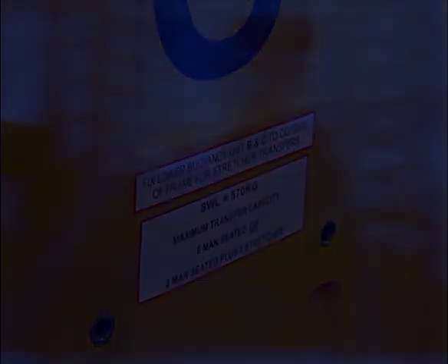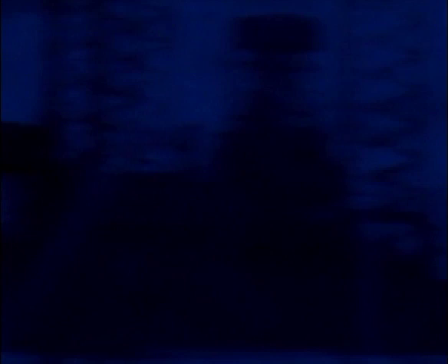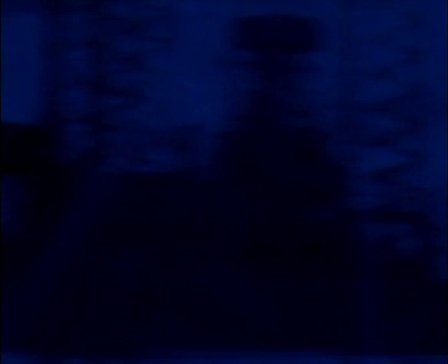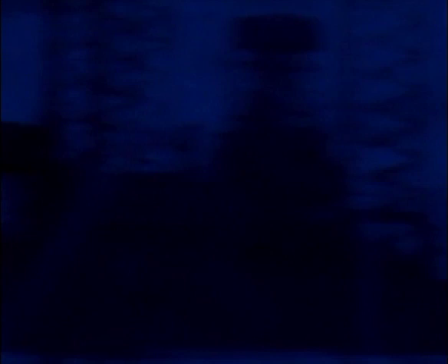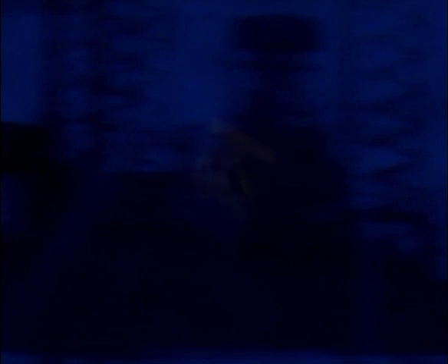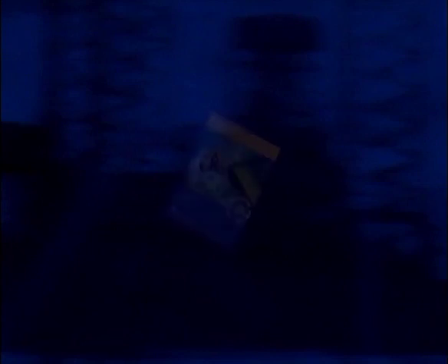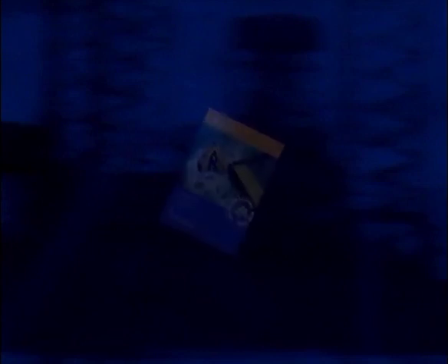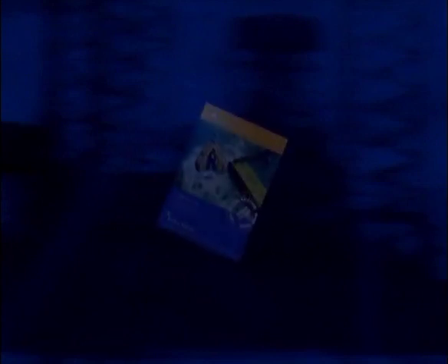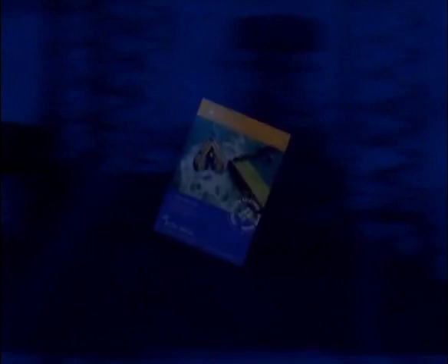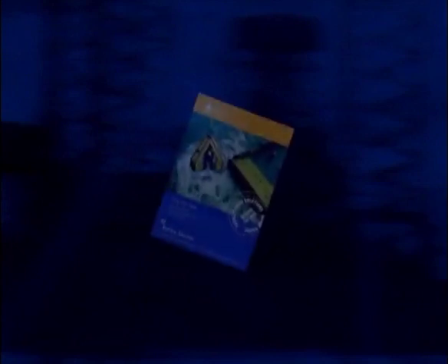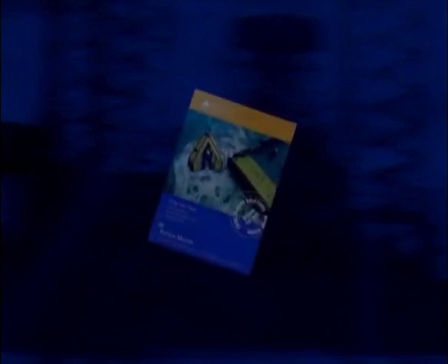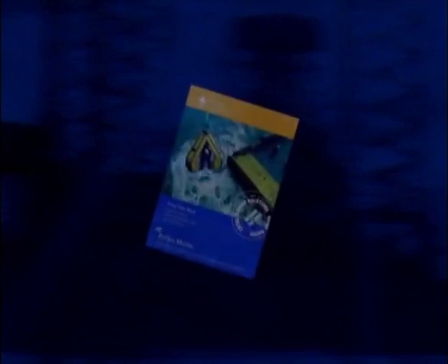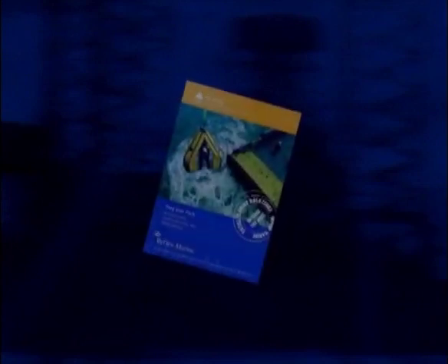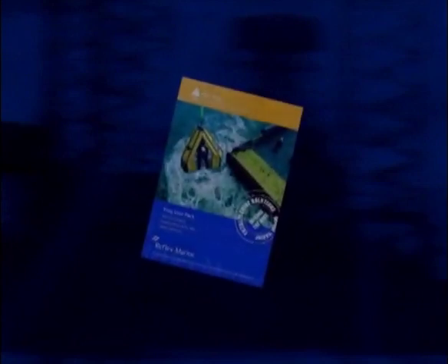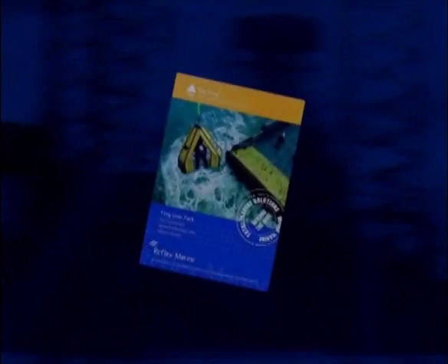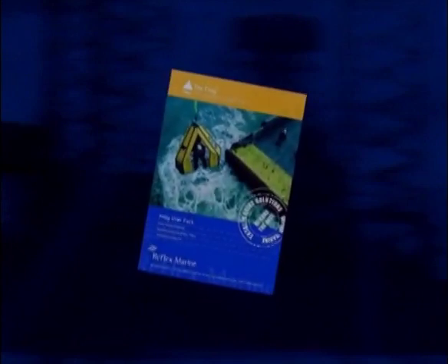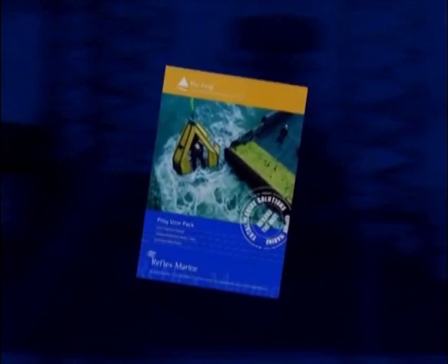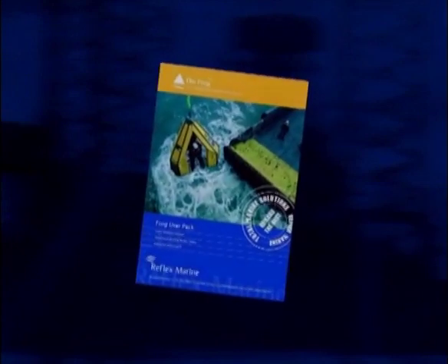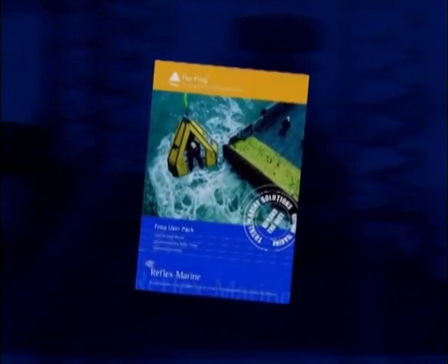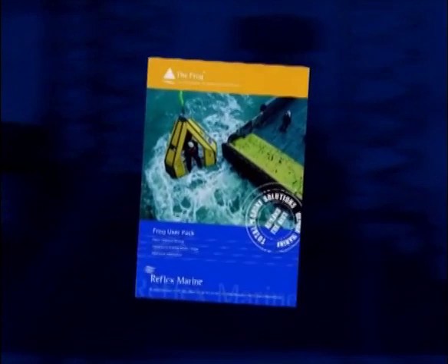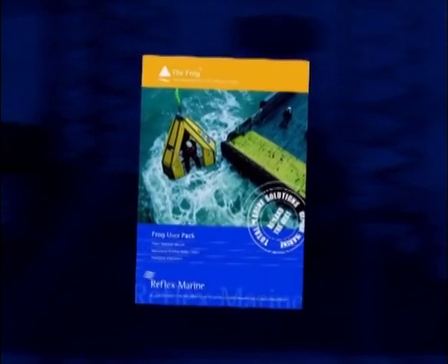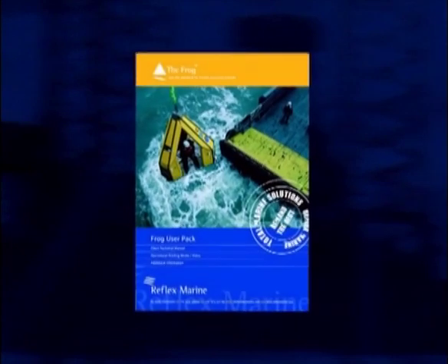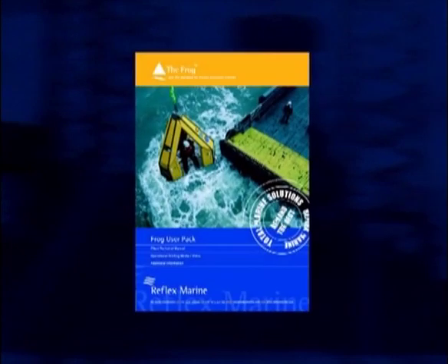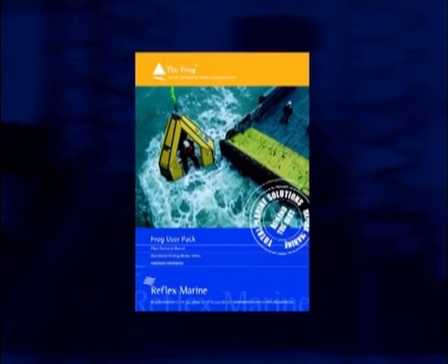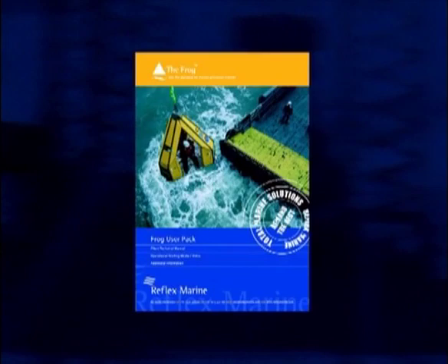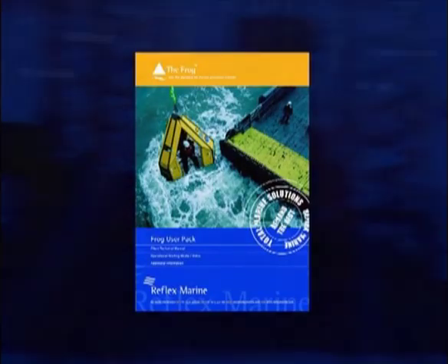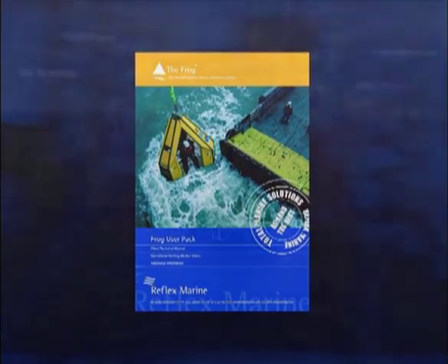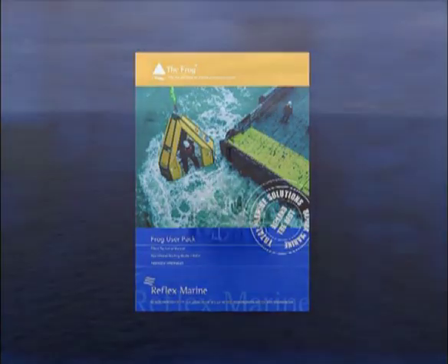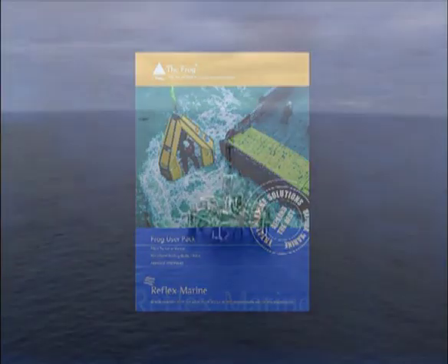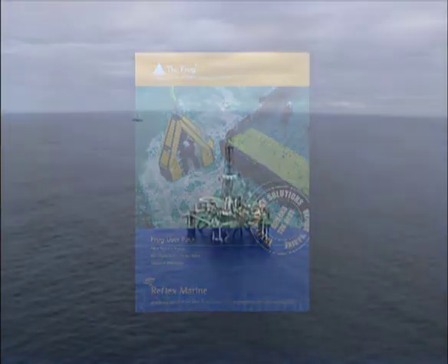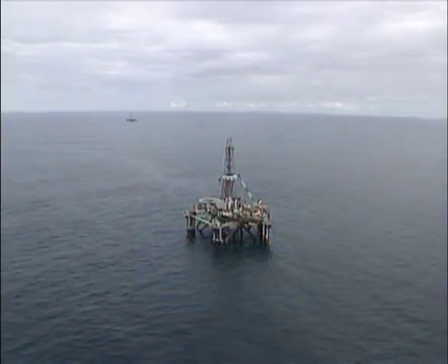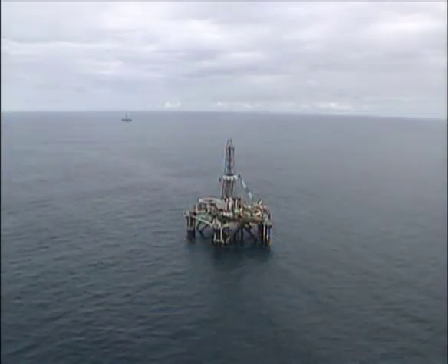Finally, remember to study the user manual provided with the FROG-6 unit before carrying out any transfer.